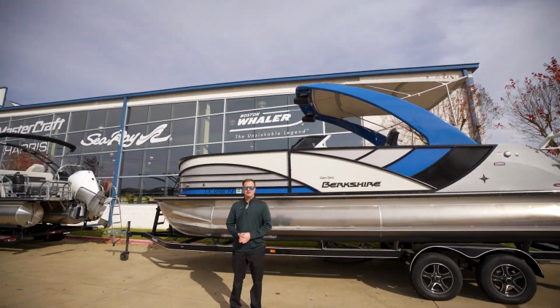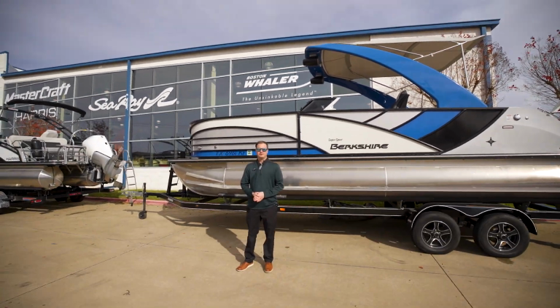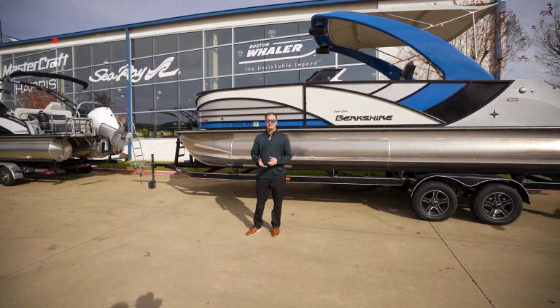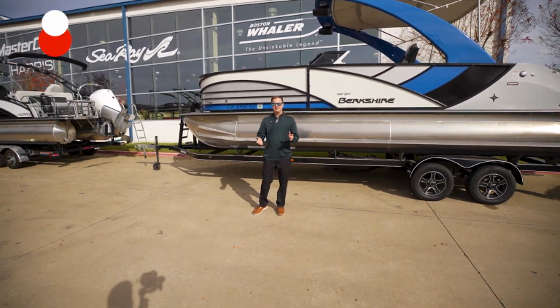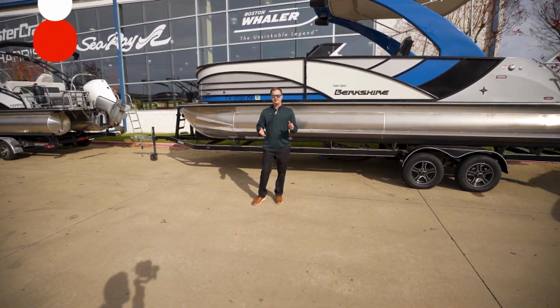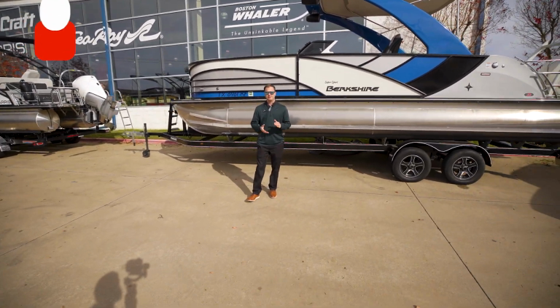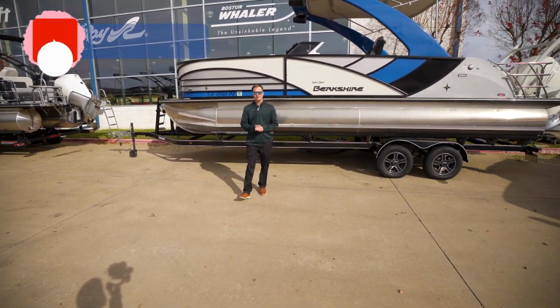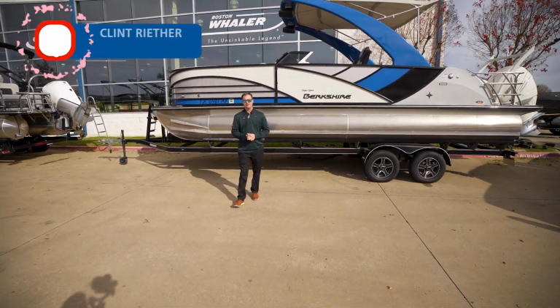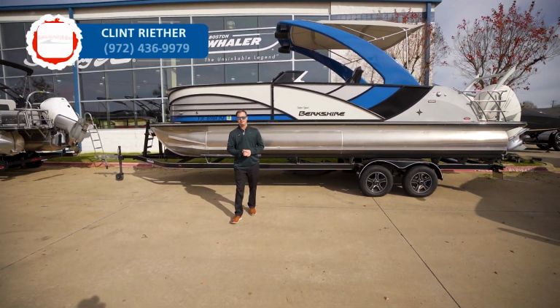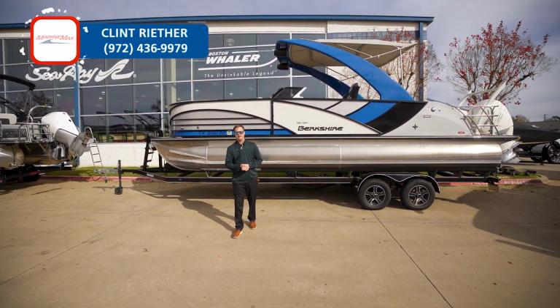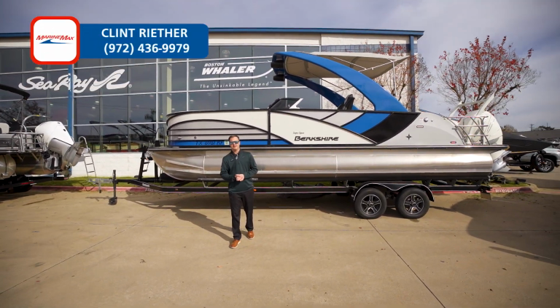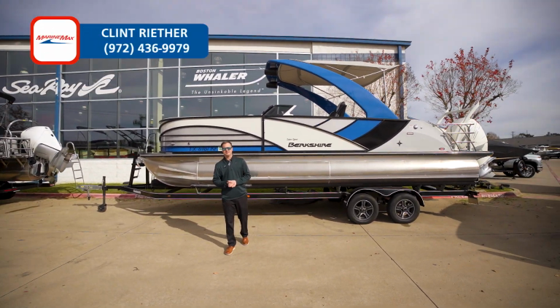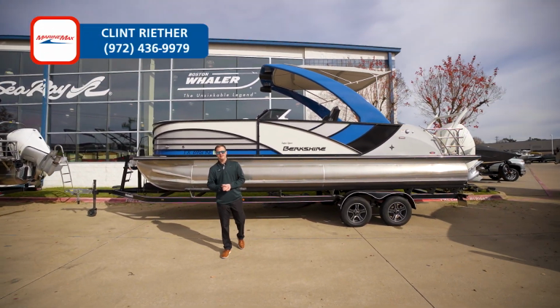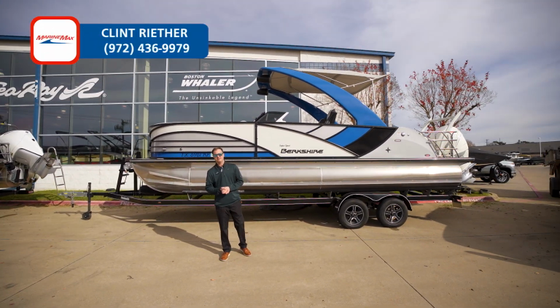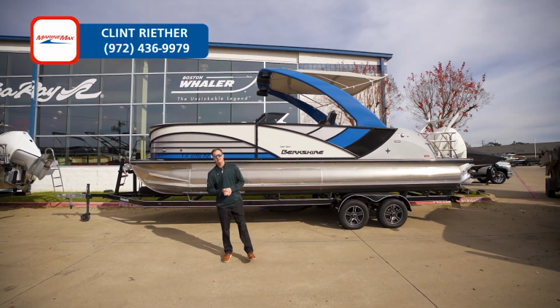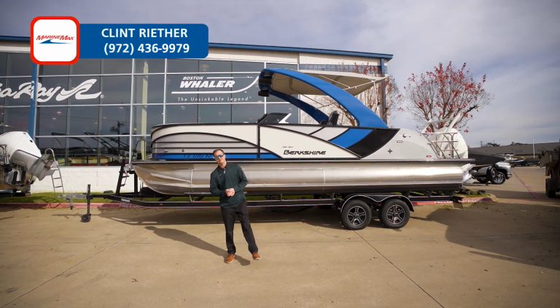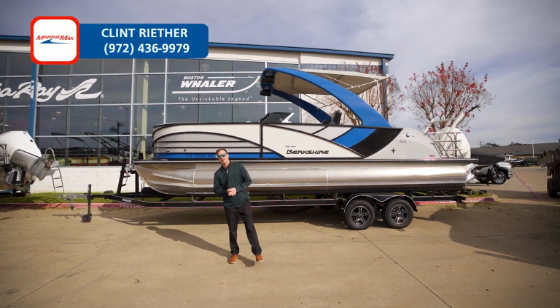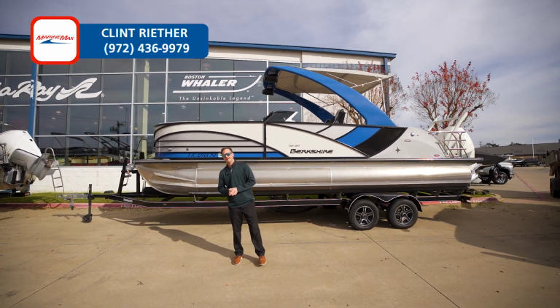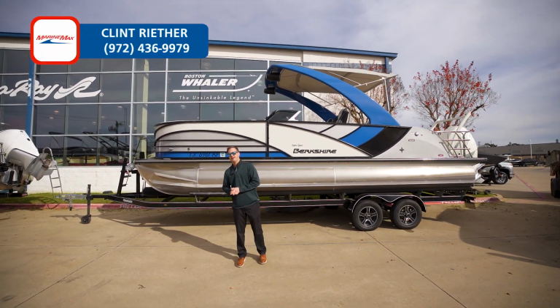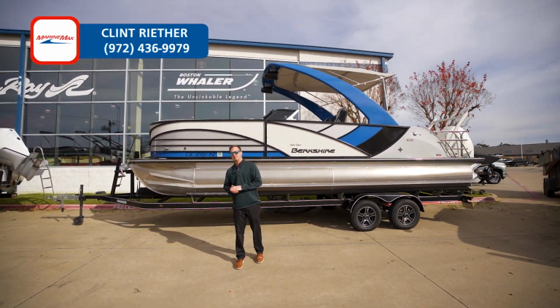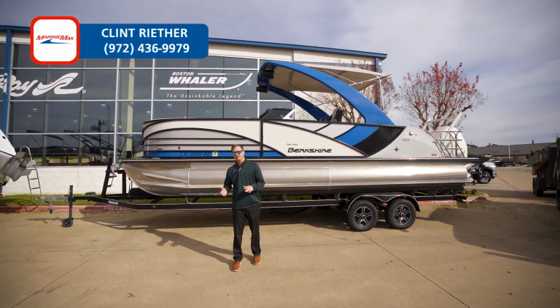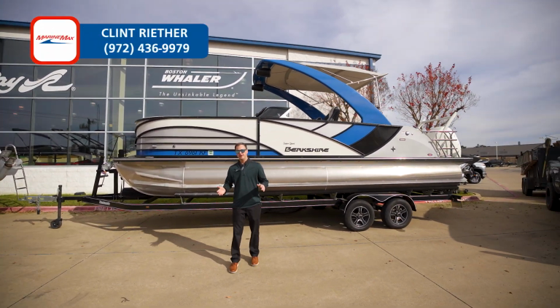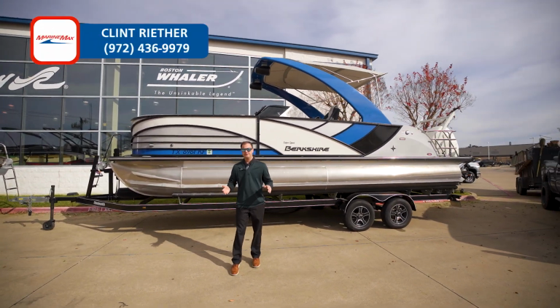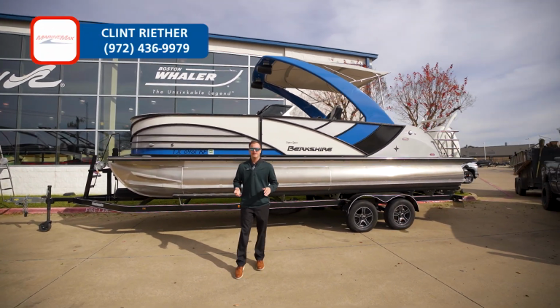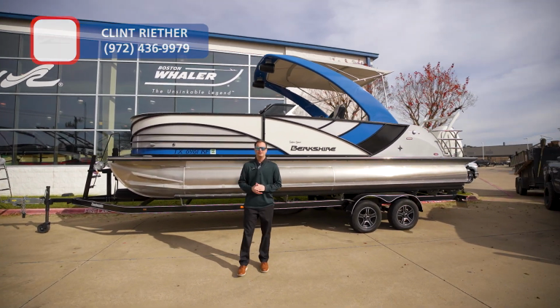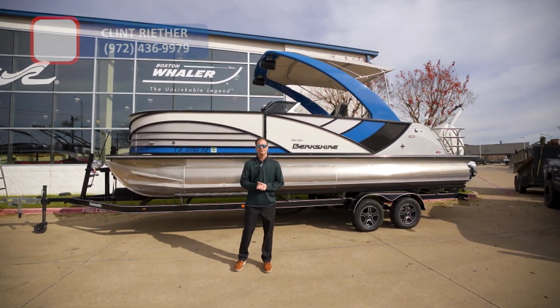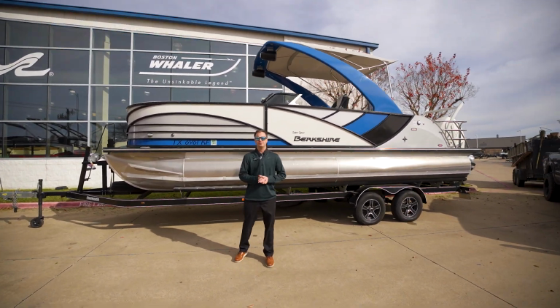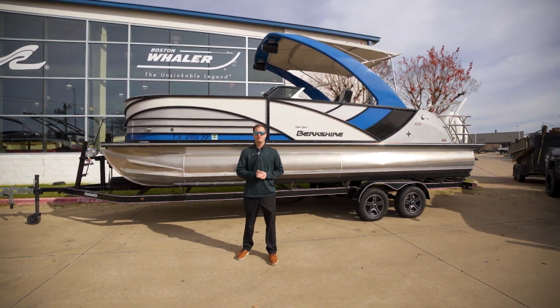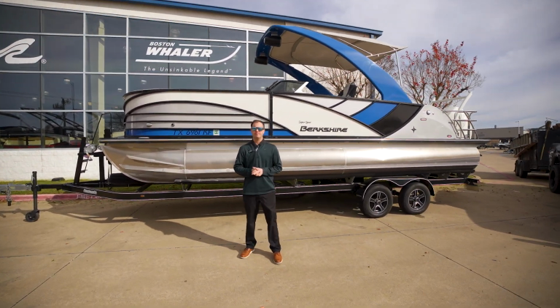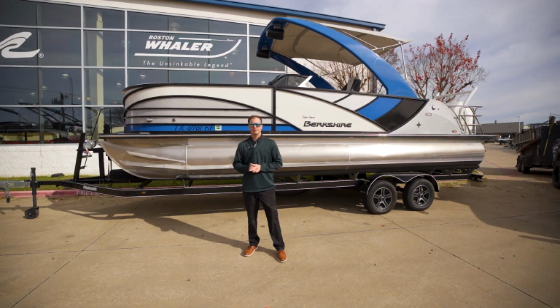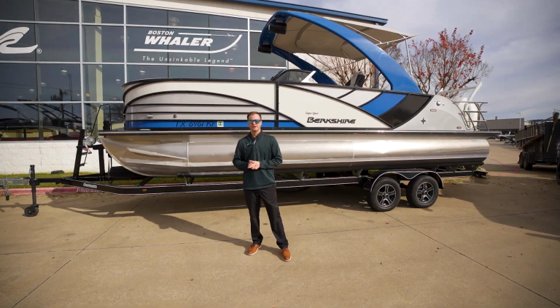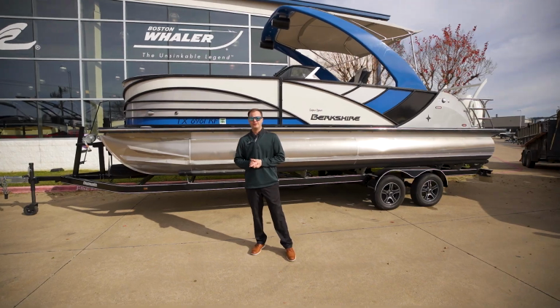What's up guys, Clint Reuther here with MarineMax Dallas. Today we're going to check out a pre-loved 2021 Berkshire Super Sport.